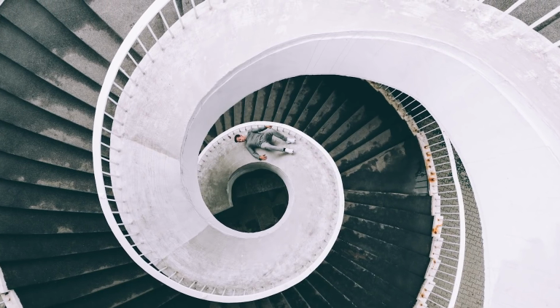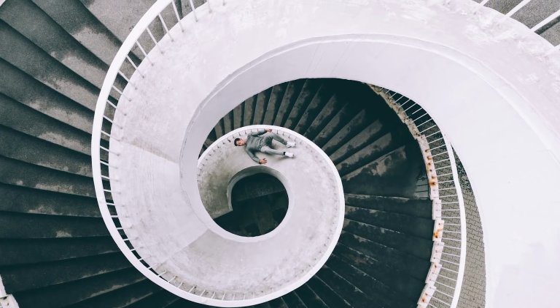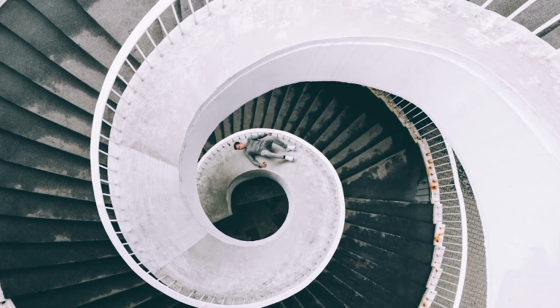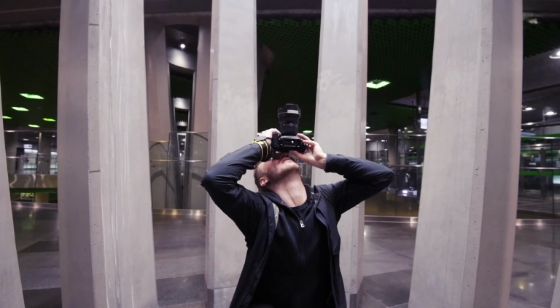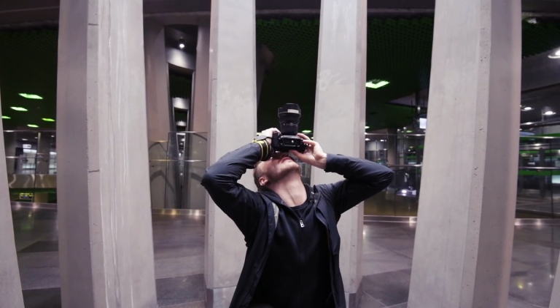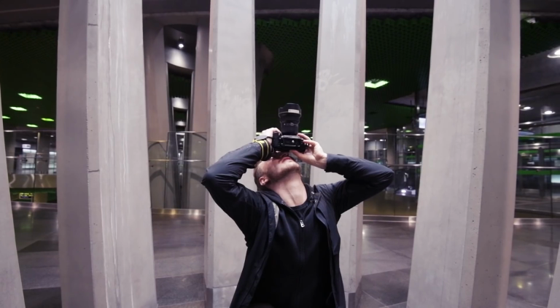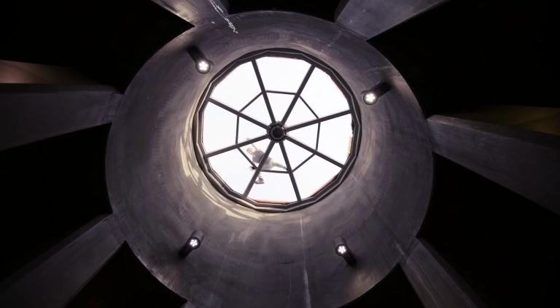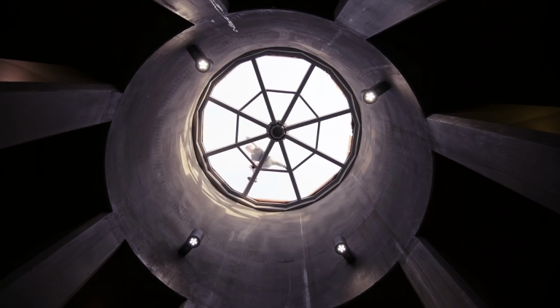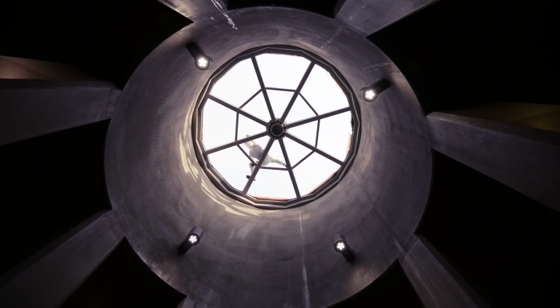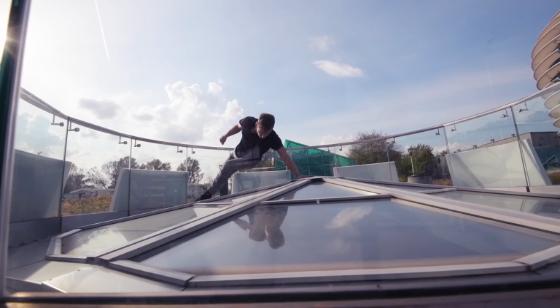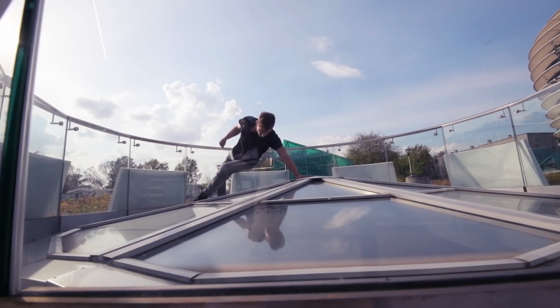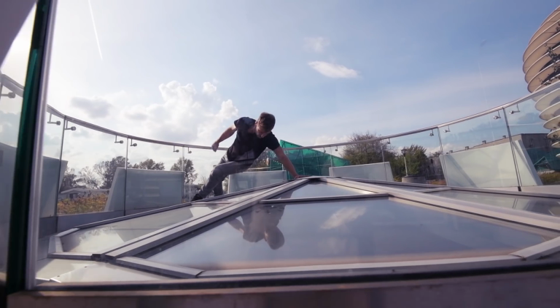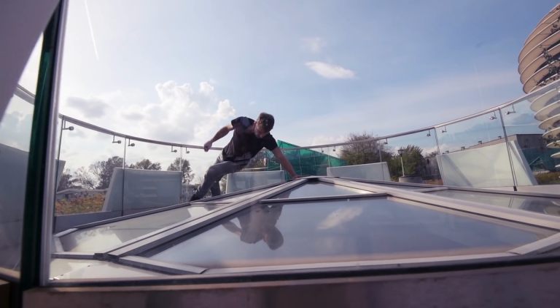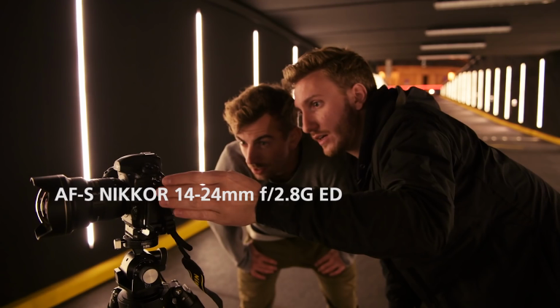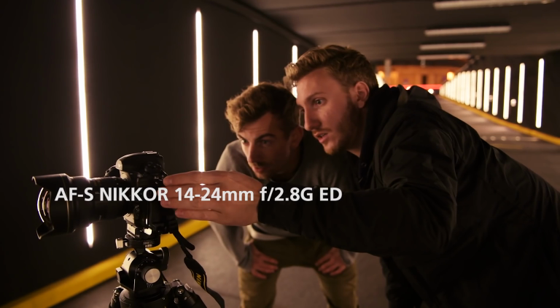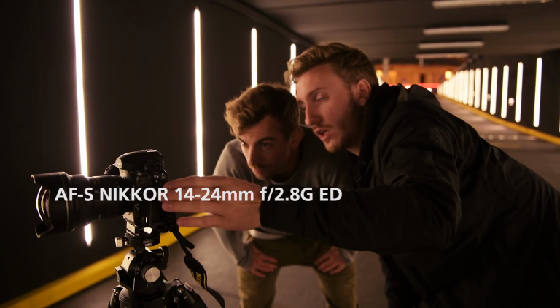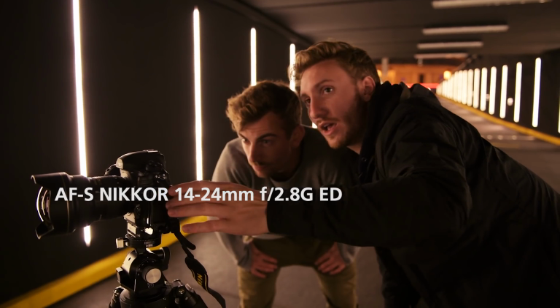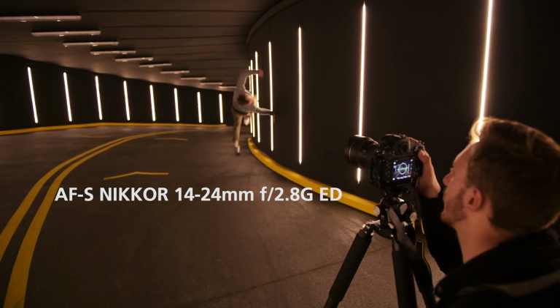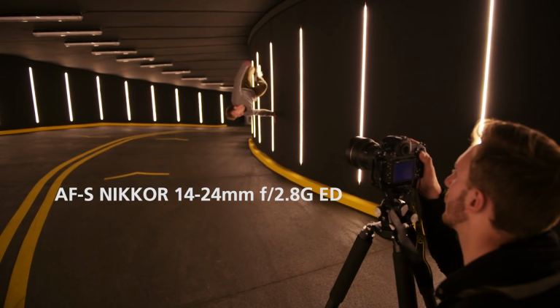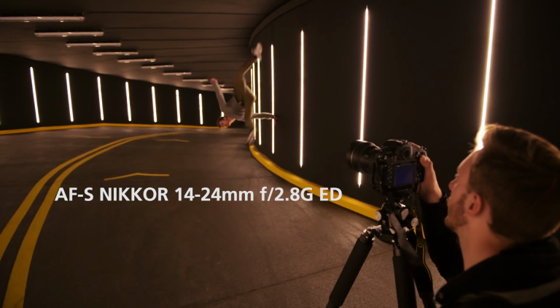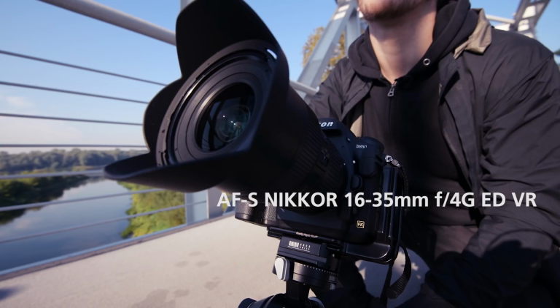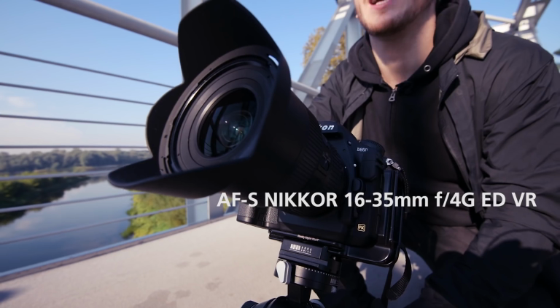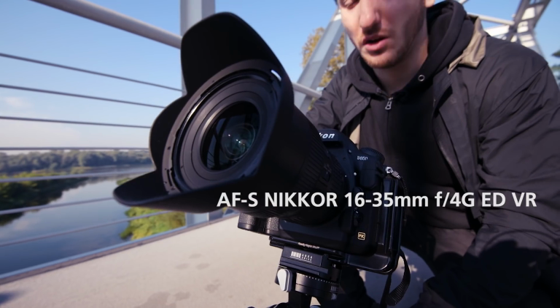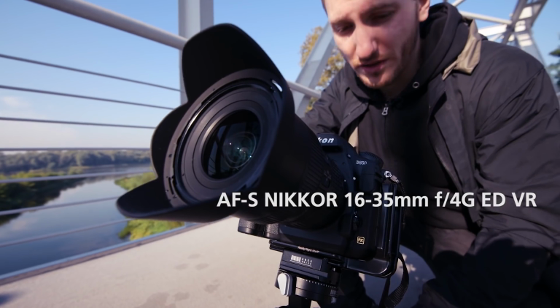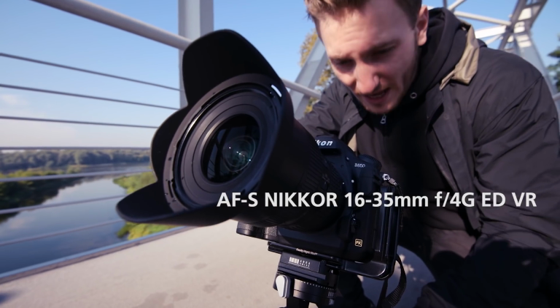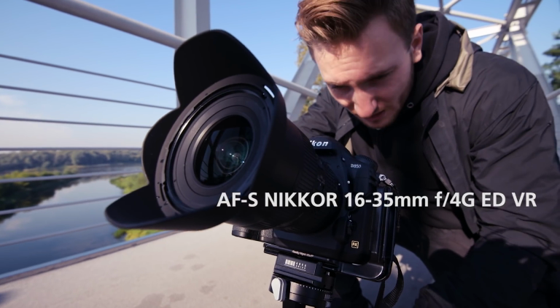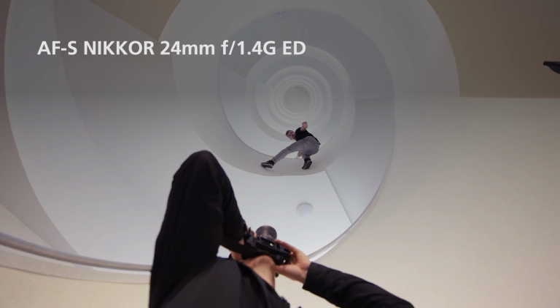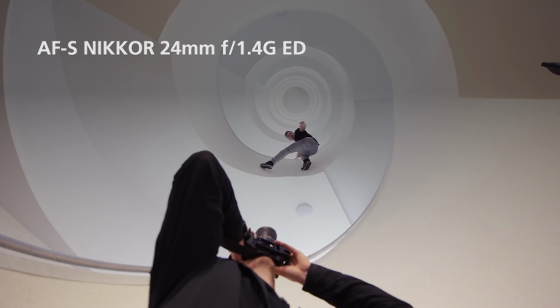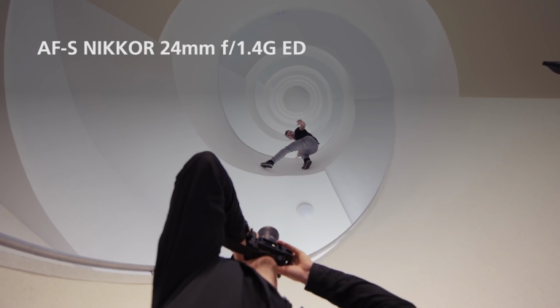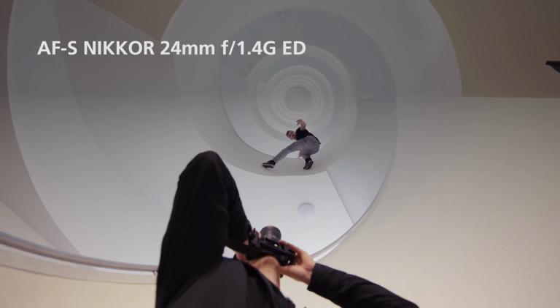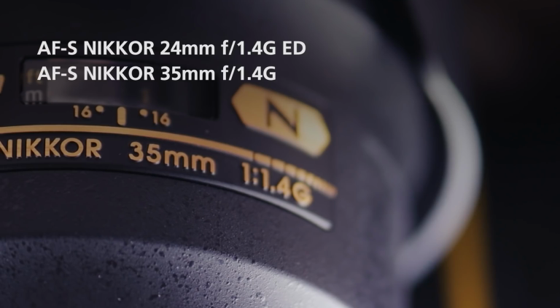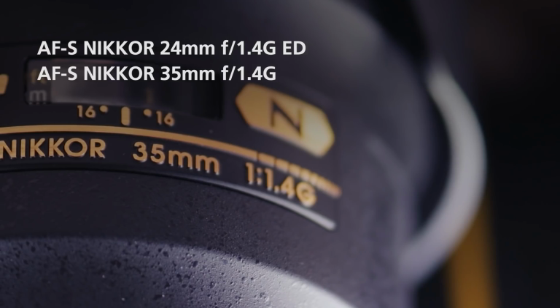I wanted to shoot it wide. I picked the 14-24, 16-35, 24, and 35.